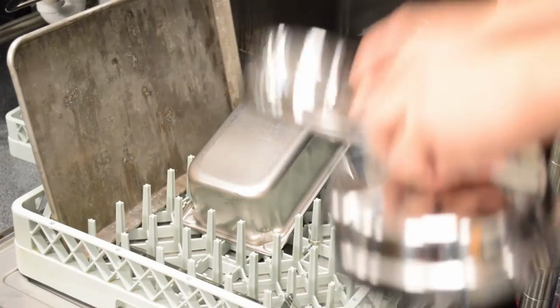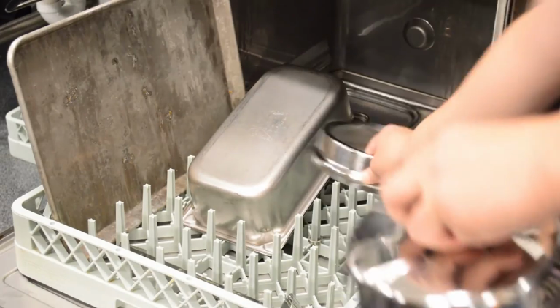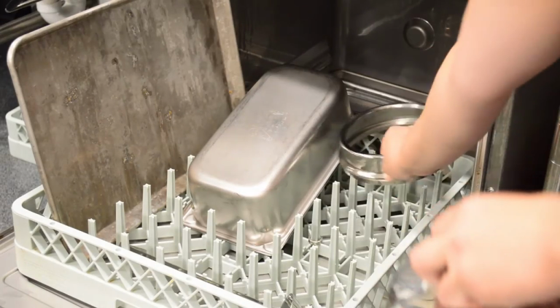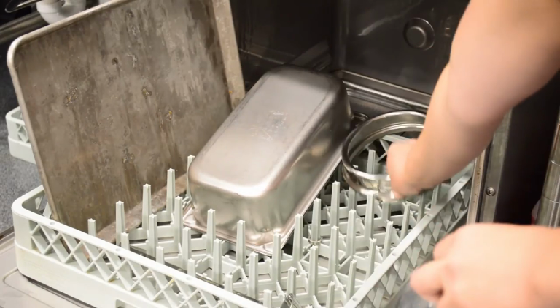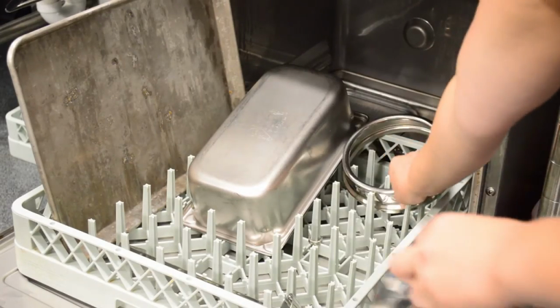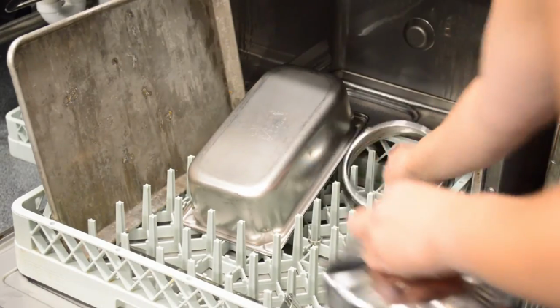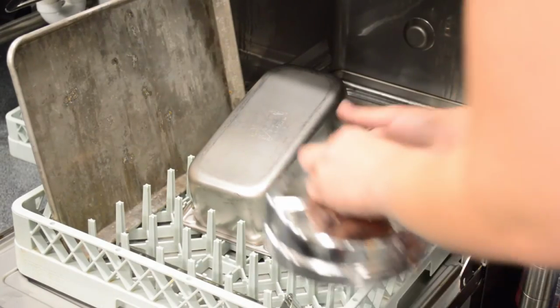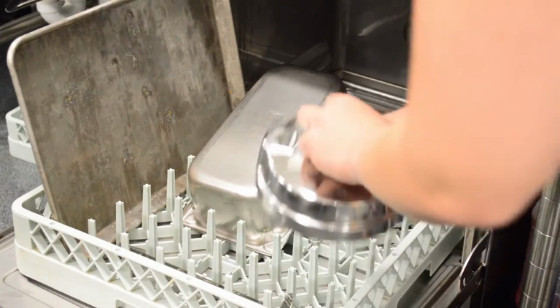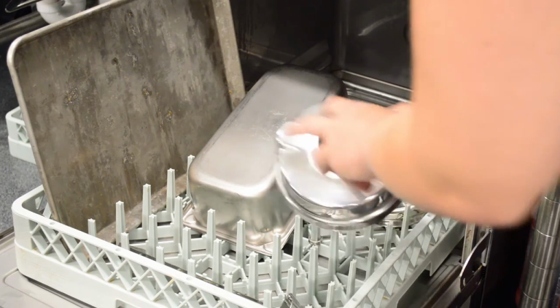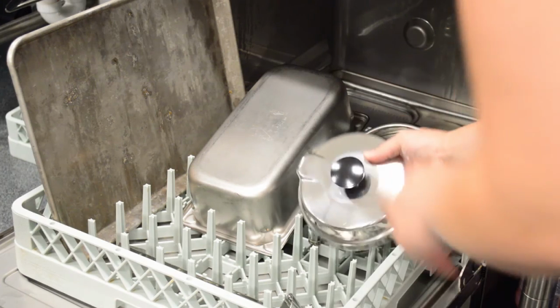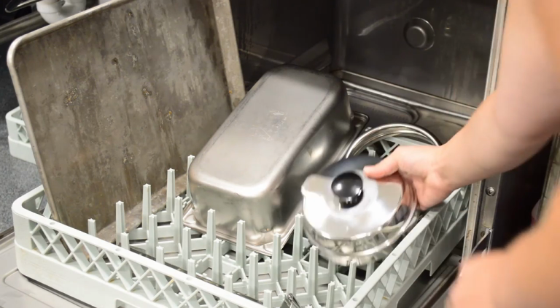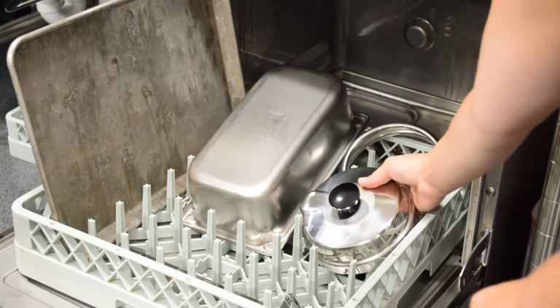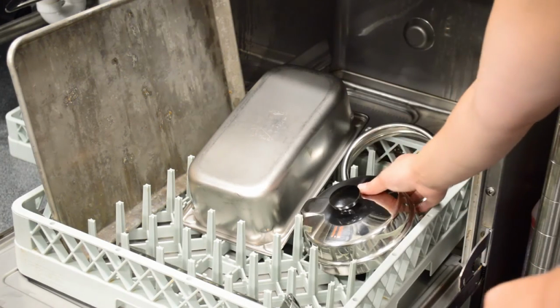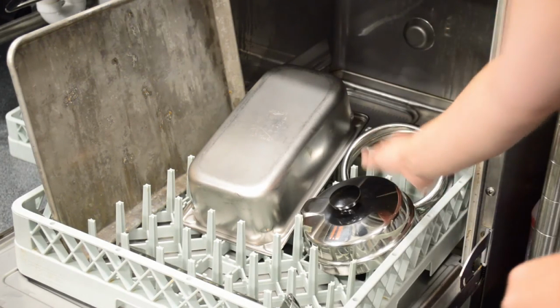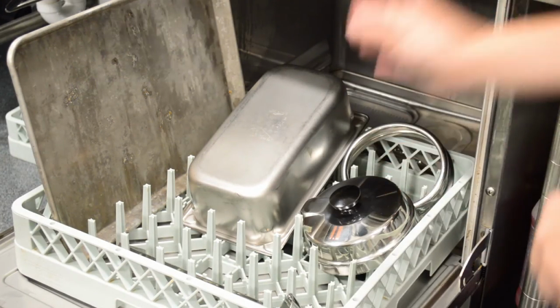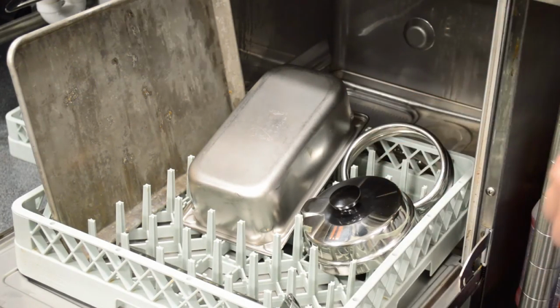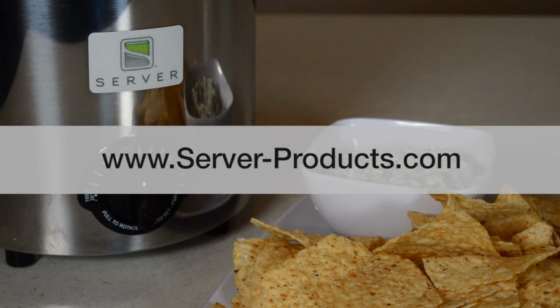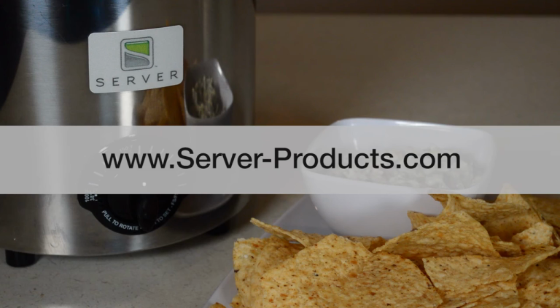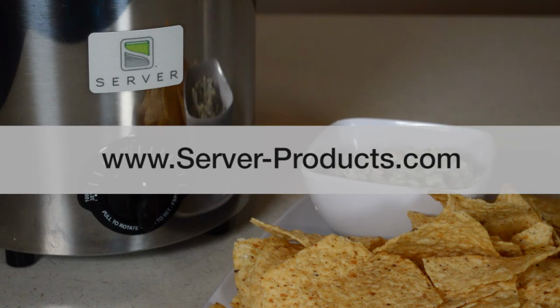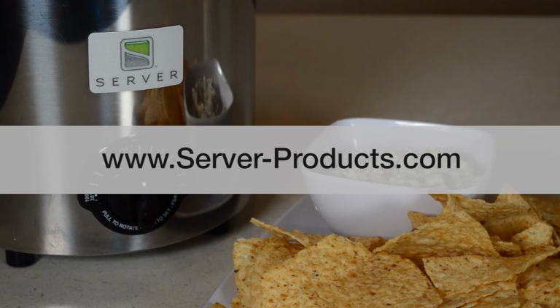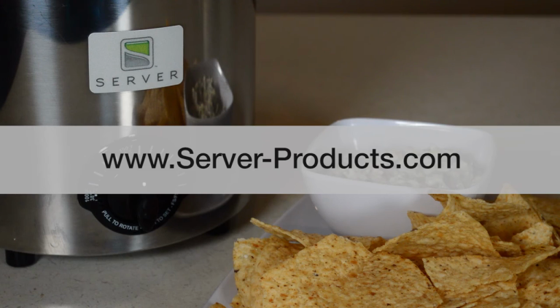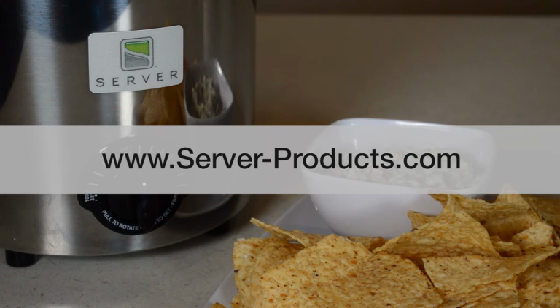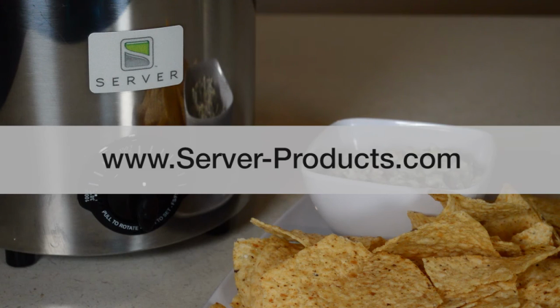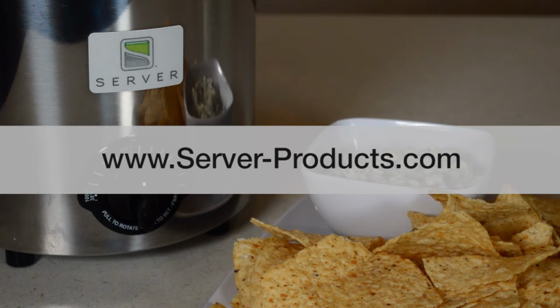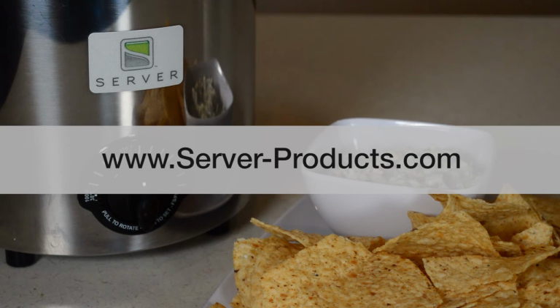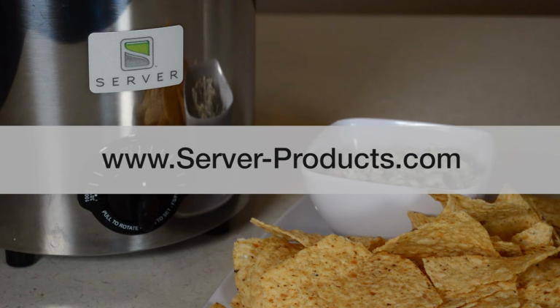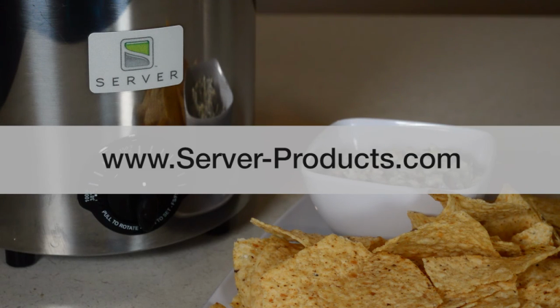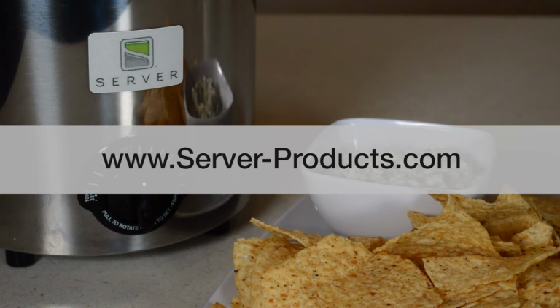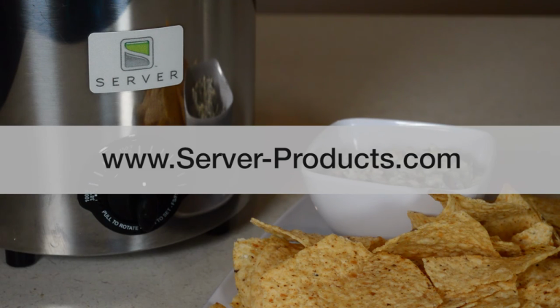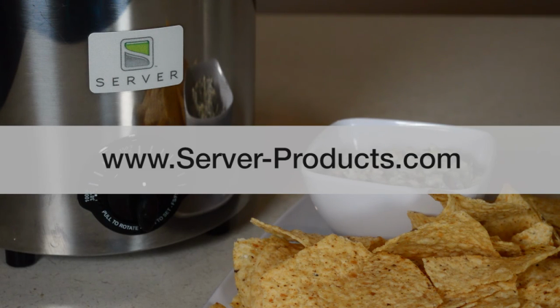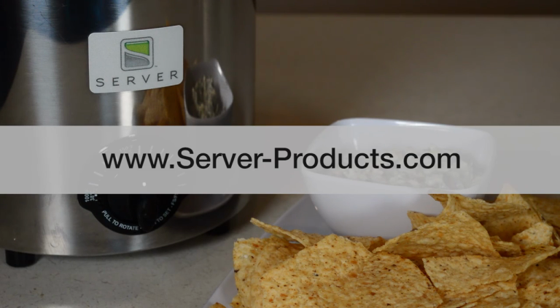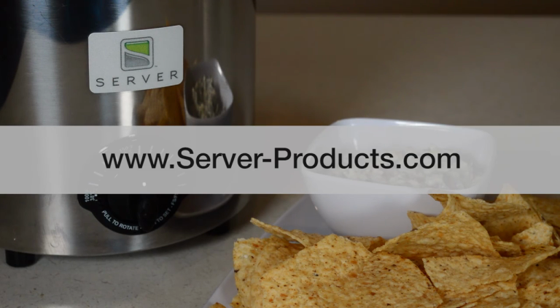The lid, ladle, and 3 quart jar are dishwasher safe. For more information or to see a manual, visit our website.